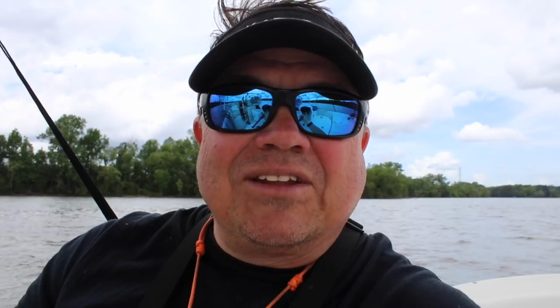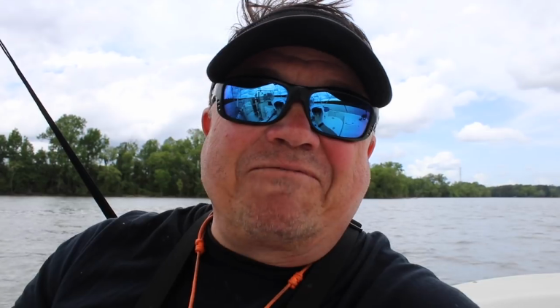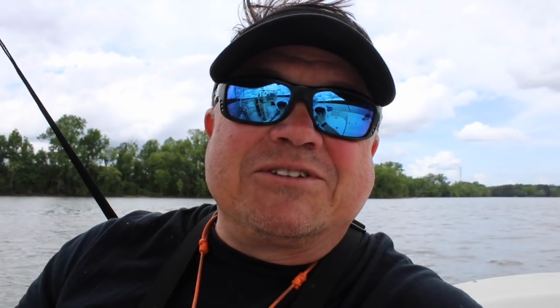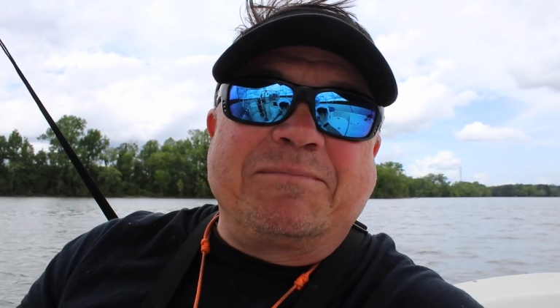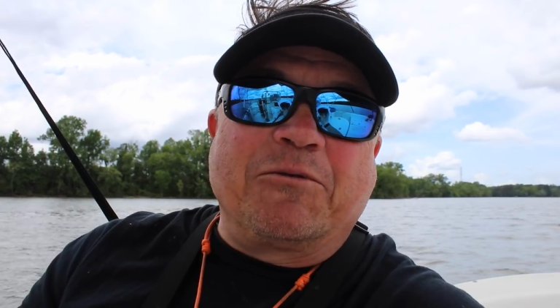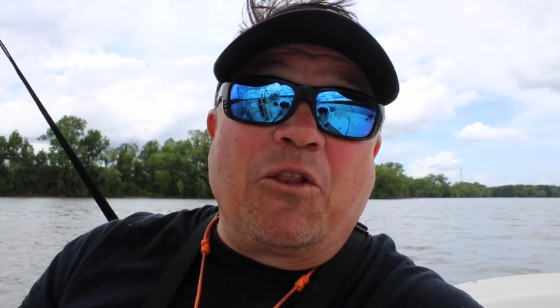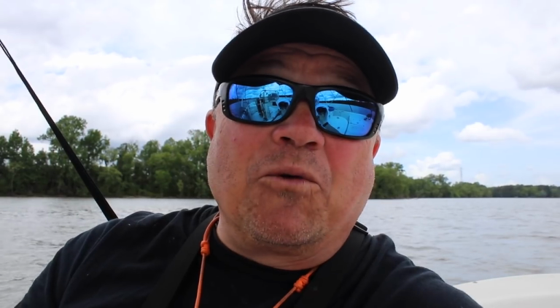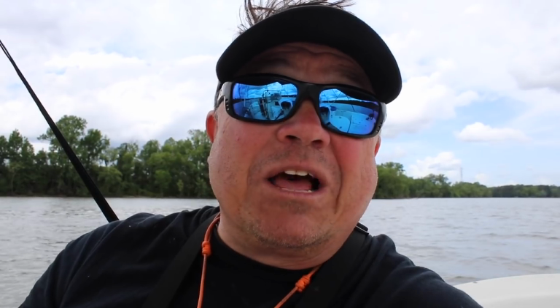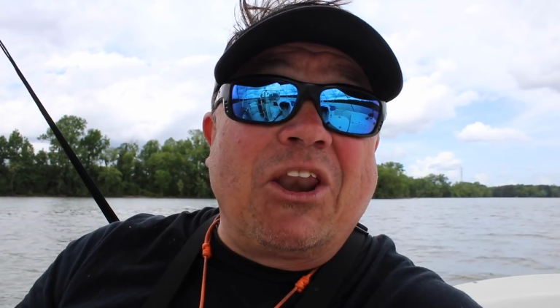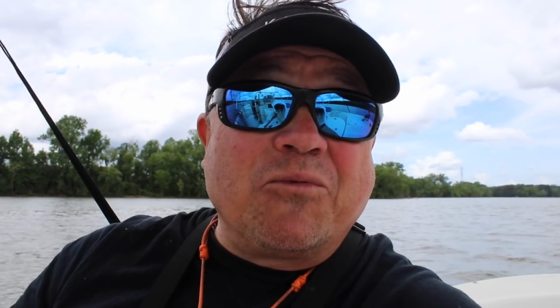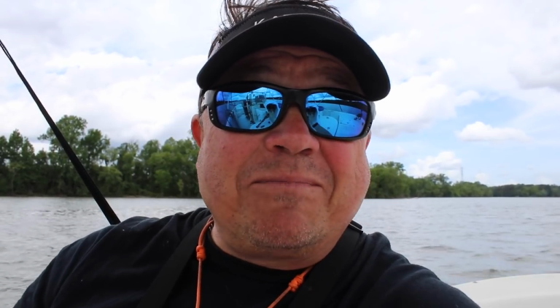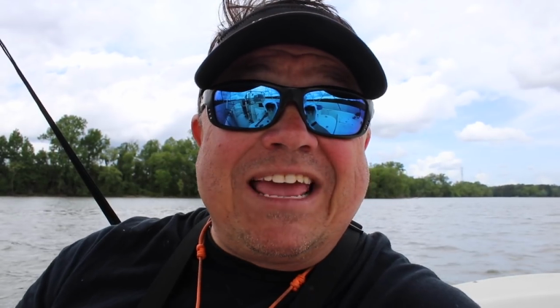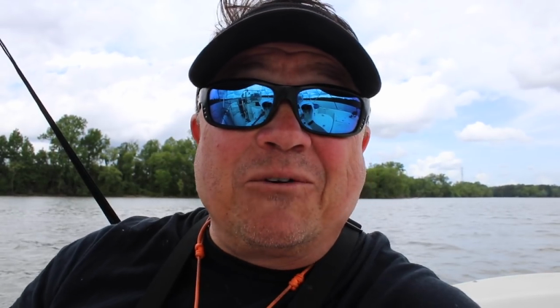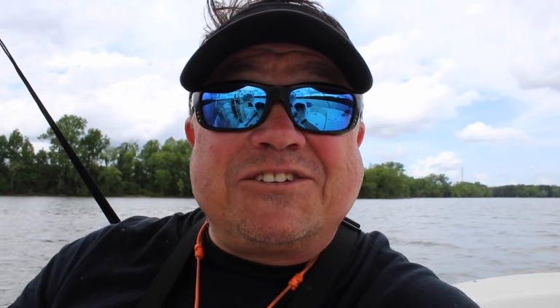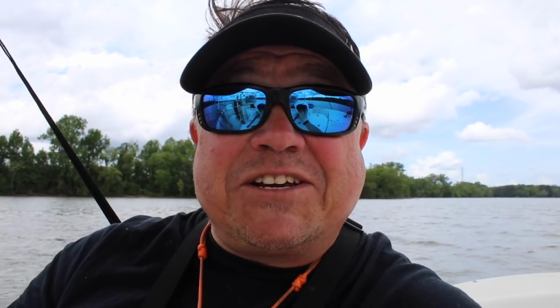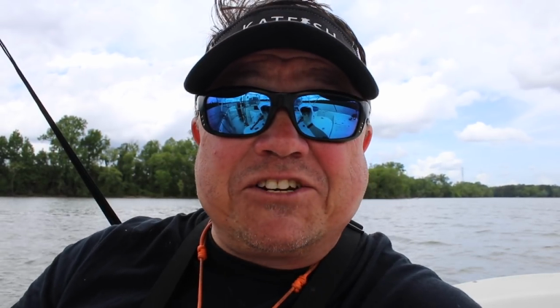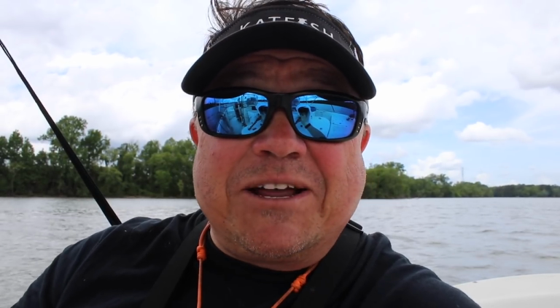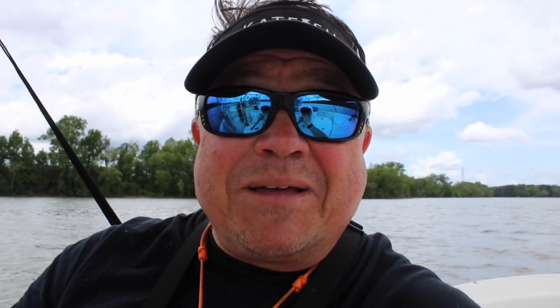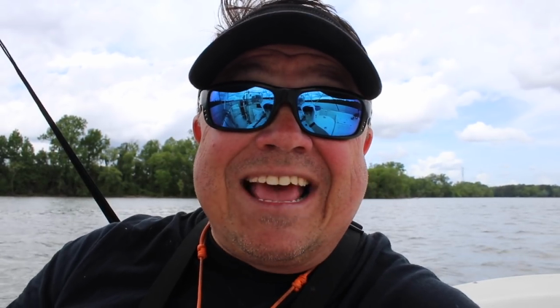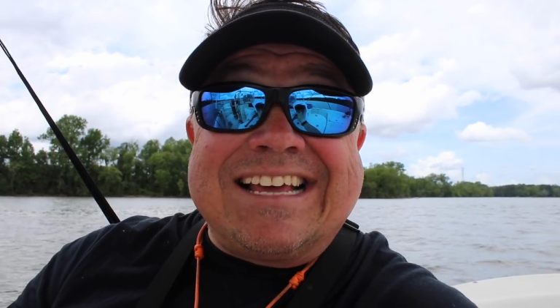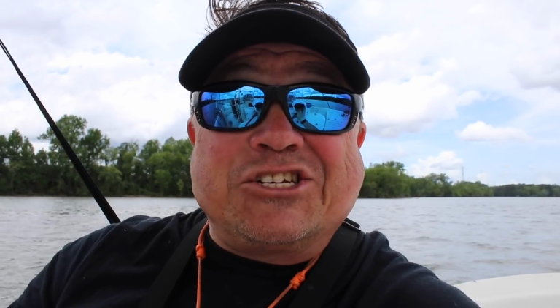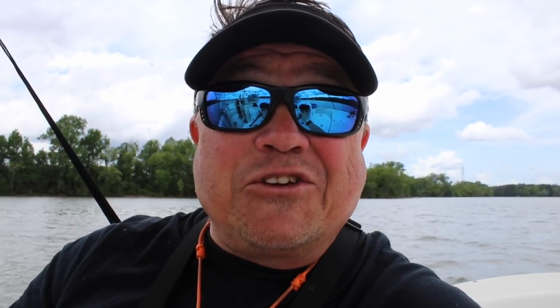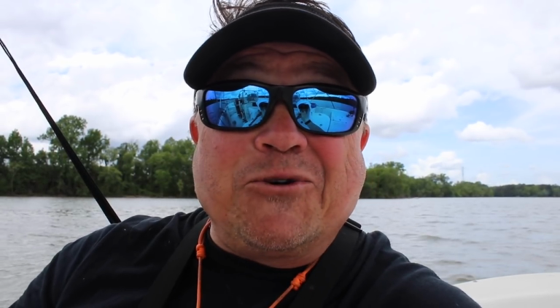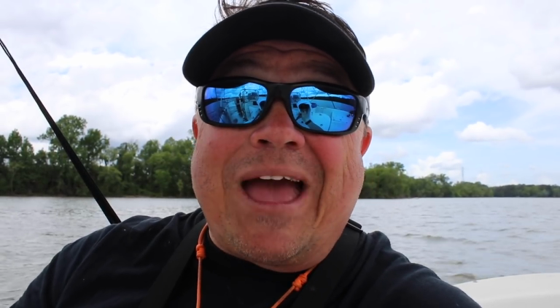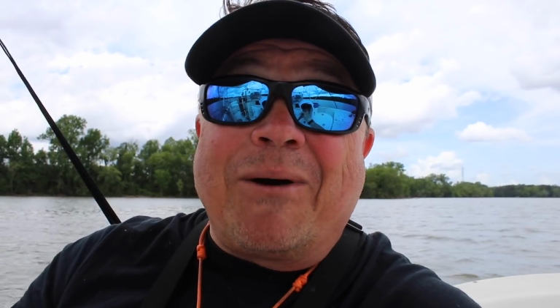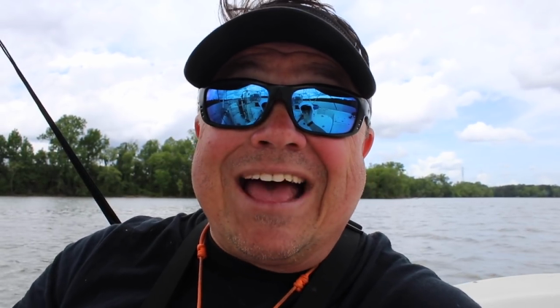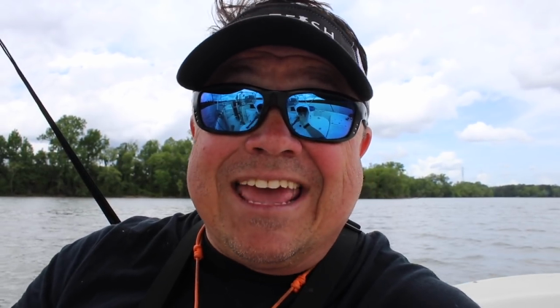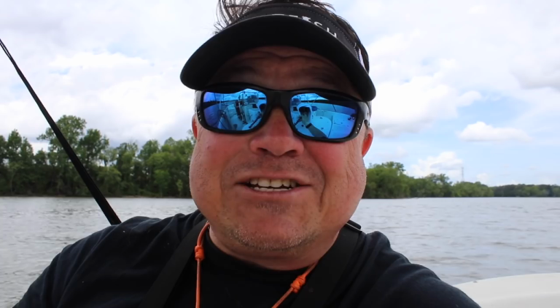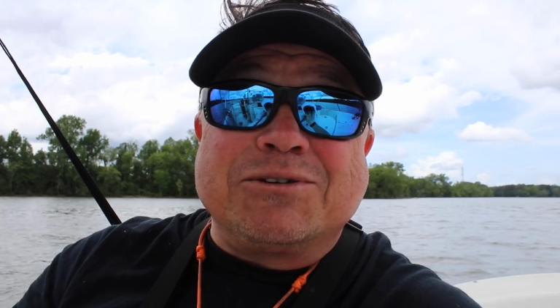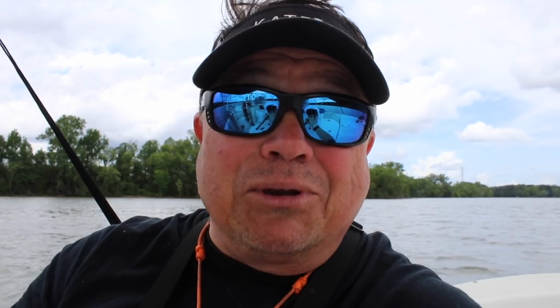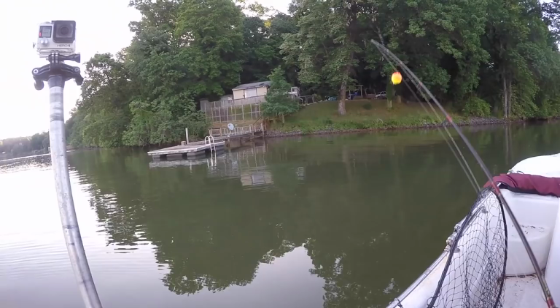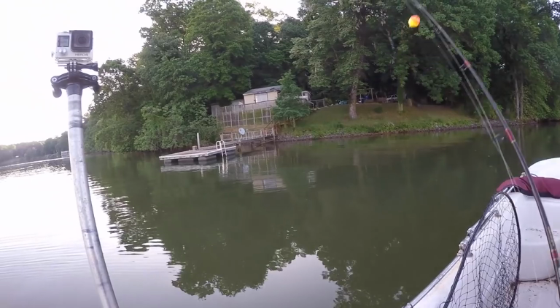Hey folks, I'm Dieter Mellhorn. Come along with me on this fishing trip as I show you how I catch bluegill.